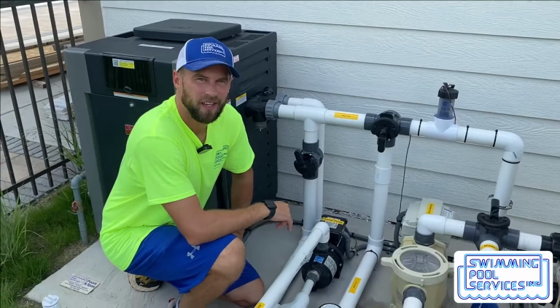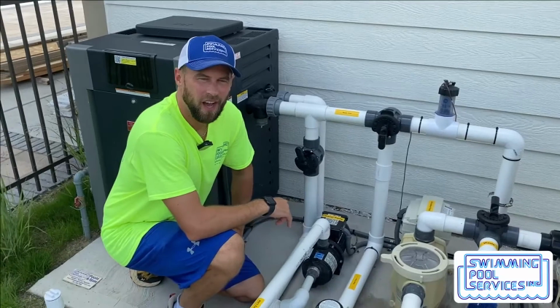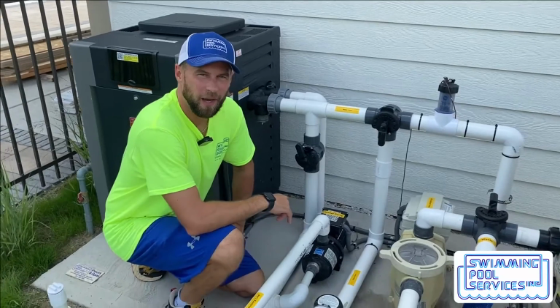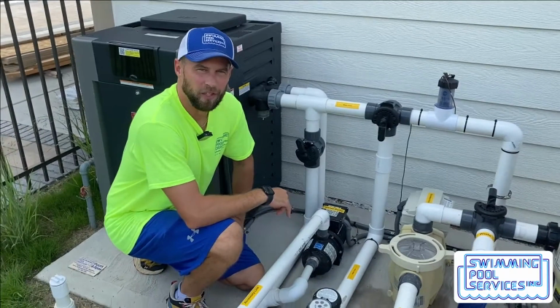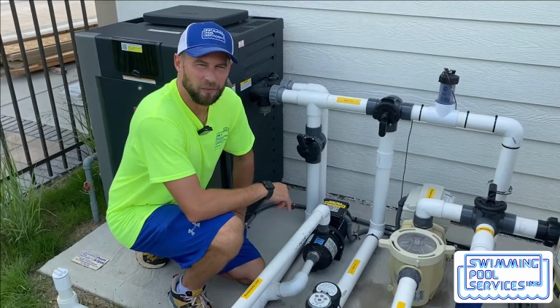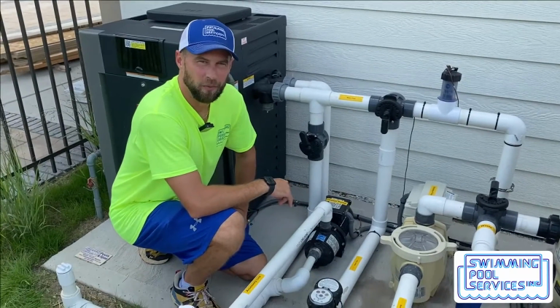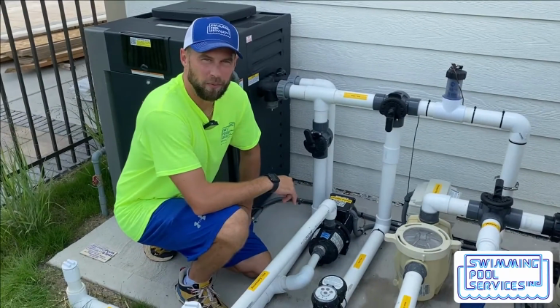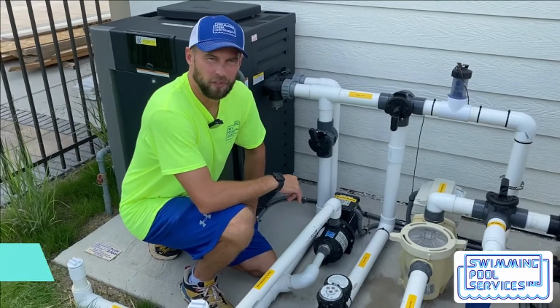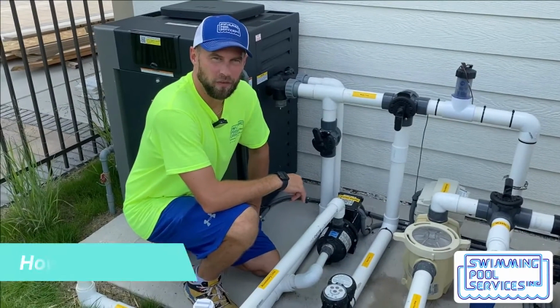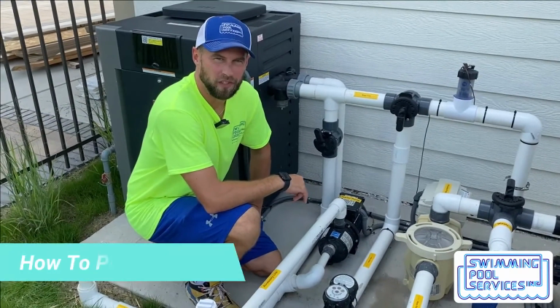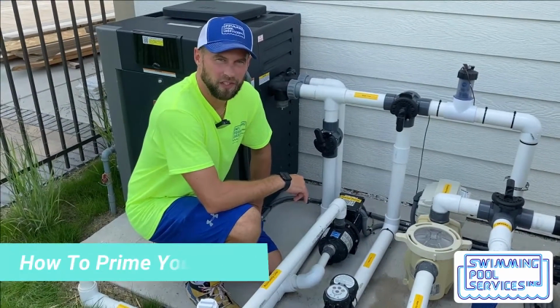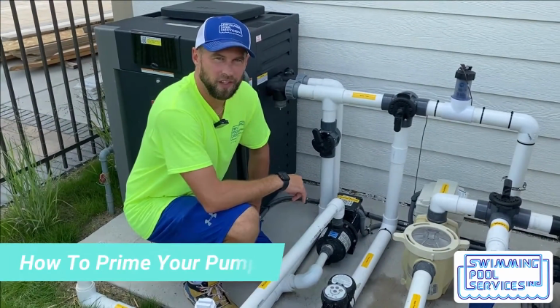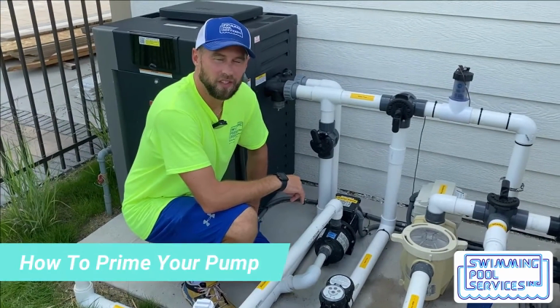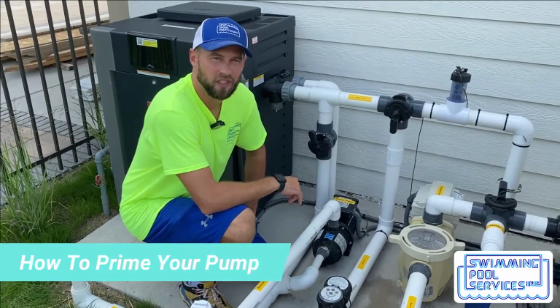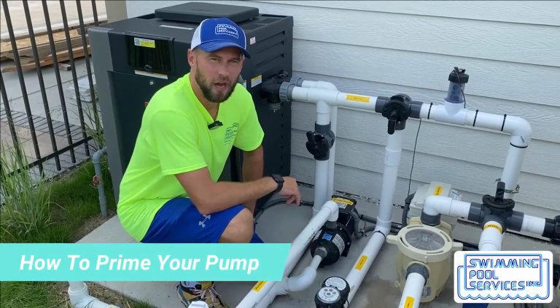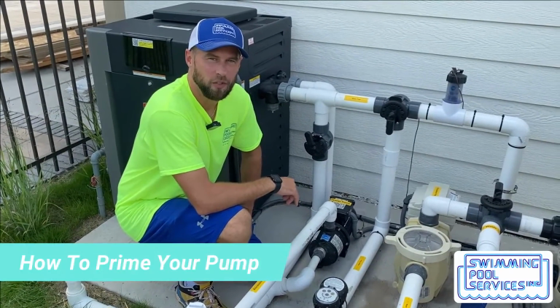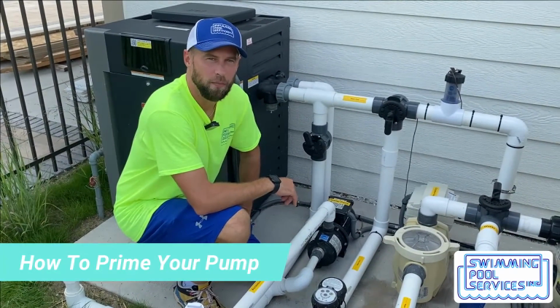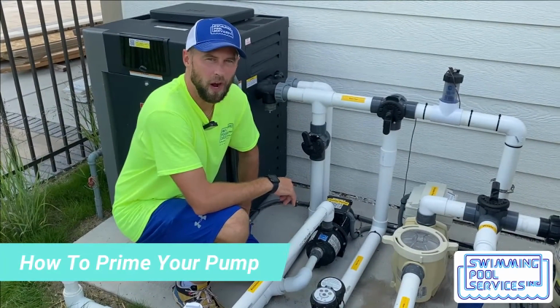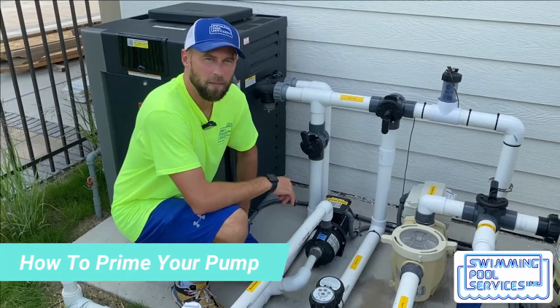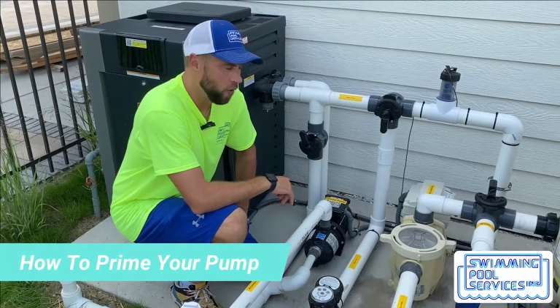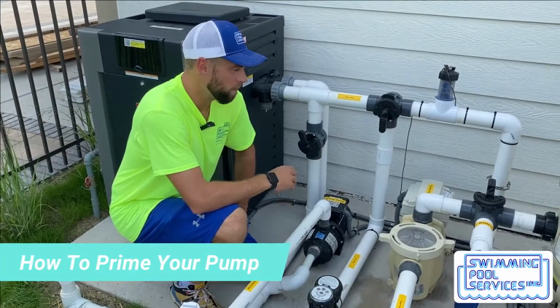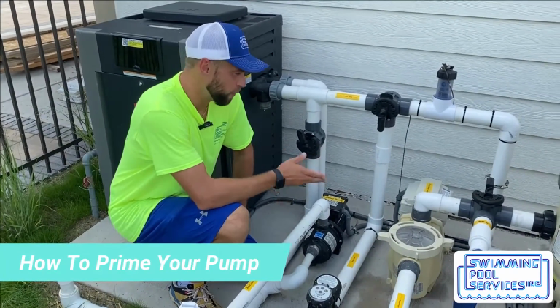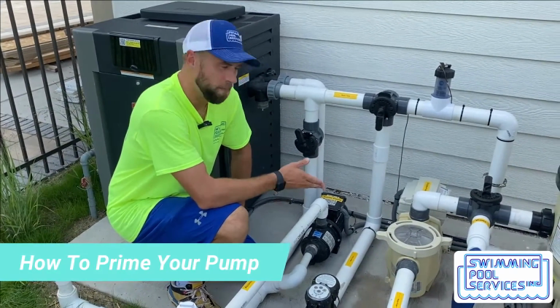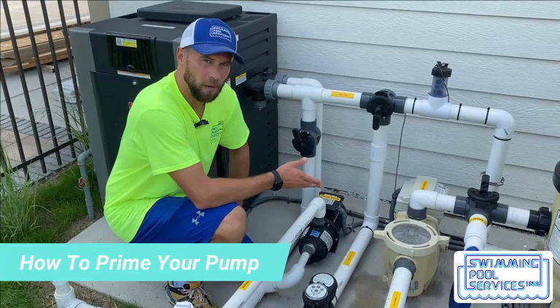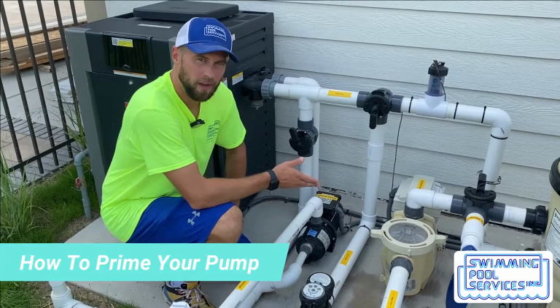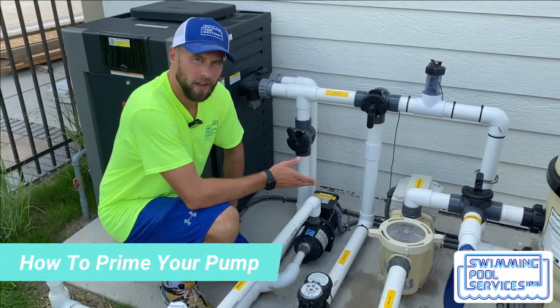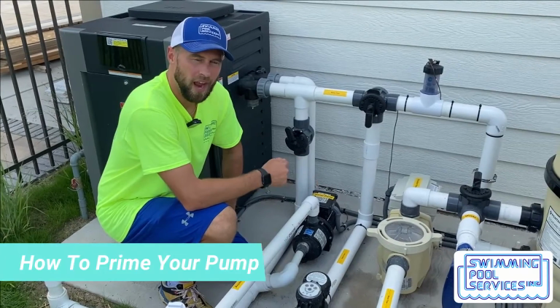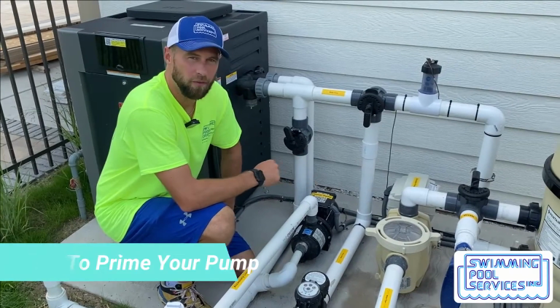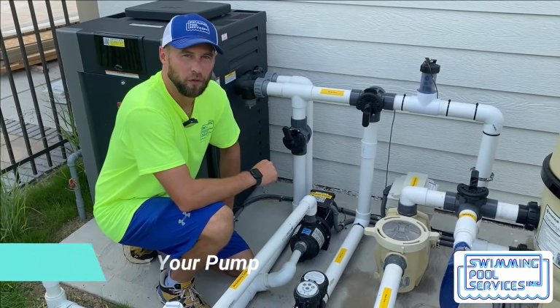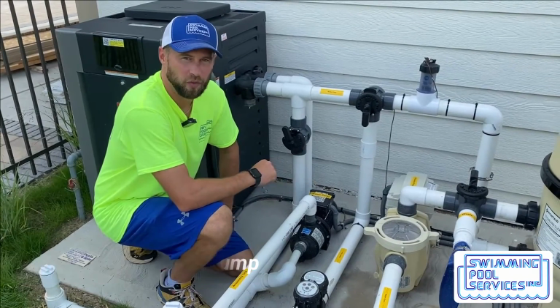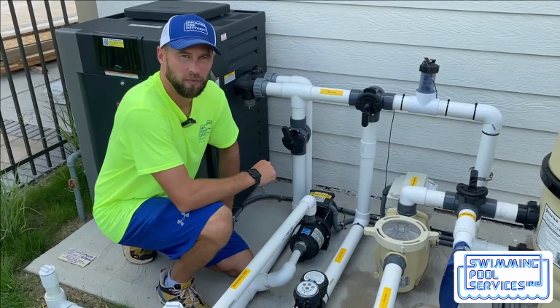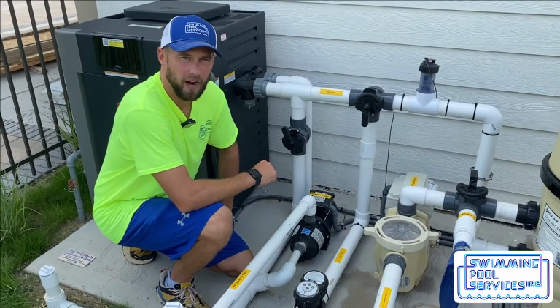Hi, I'm Justin with Swimming Pool Services, and this is how to prime your pool pump after it loses prime.